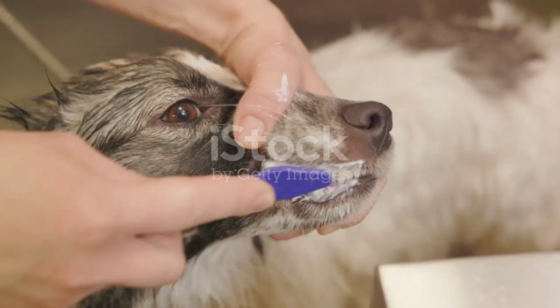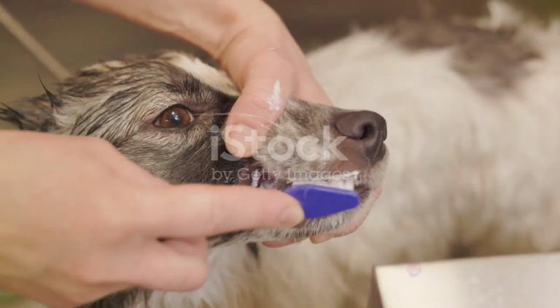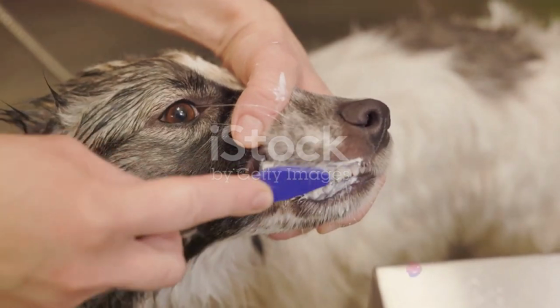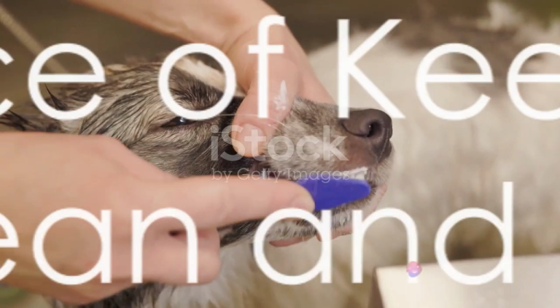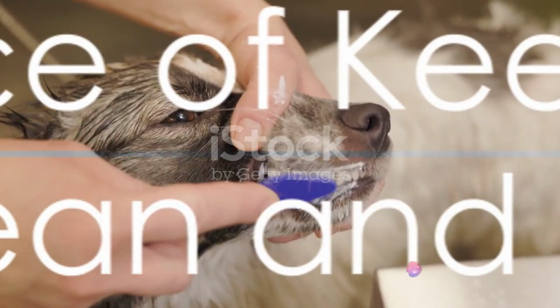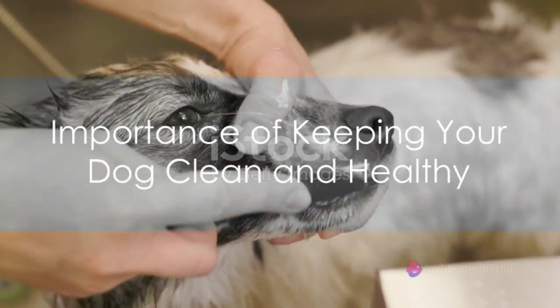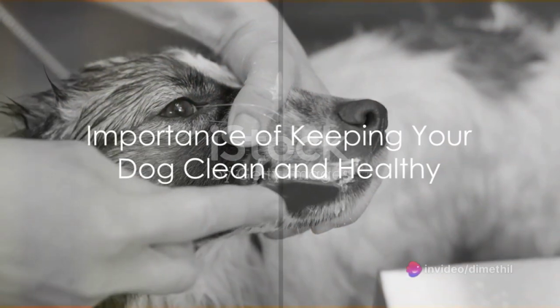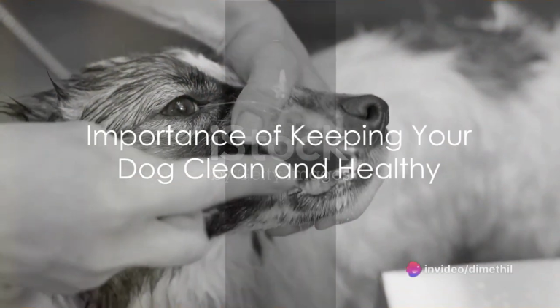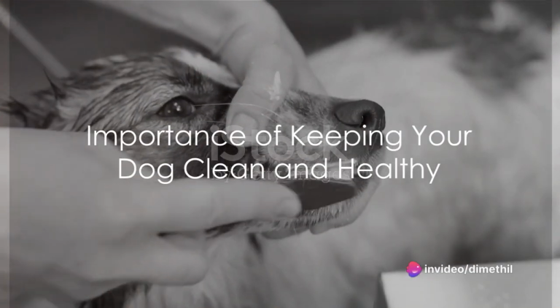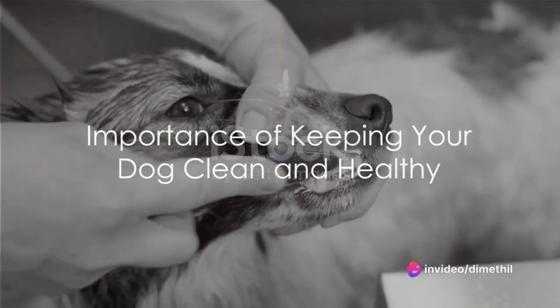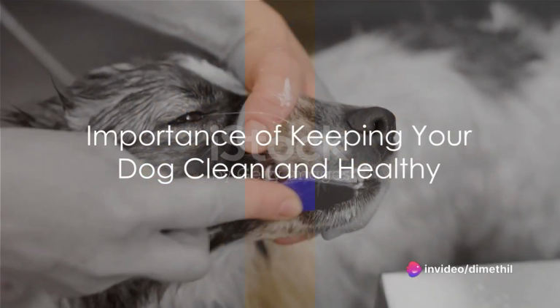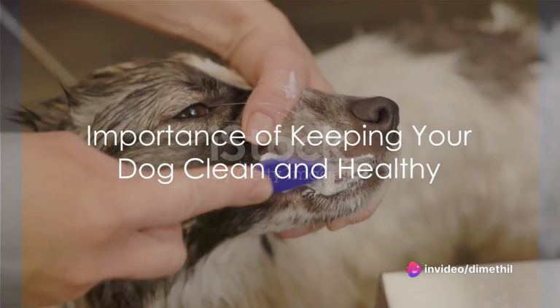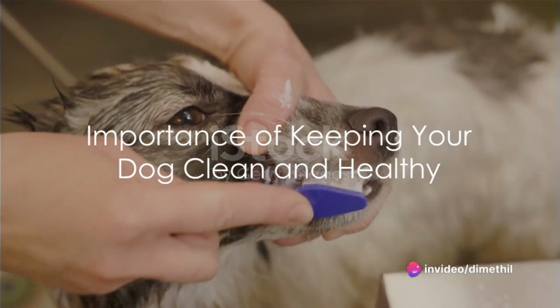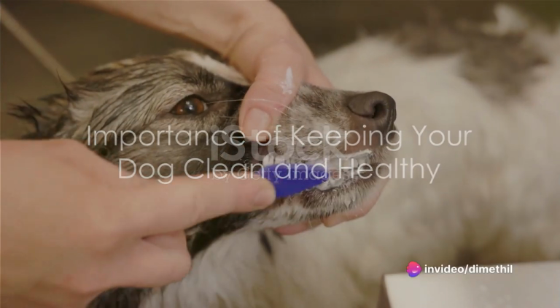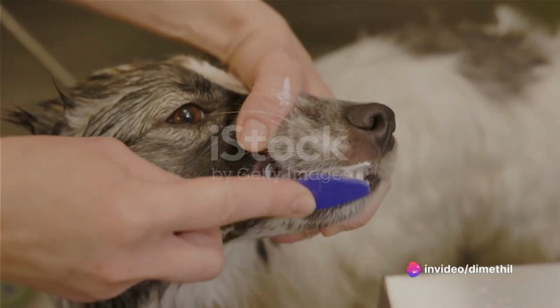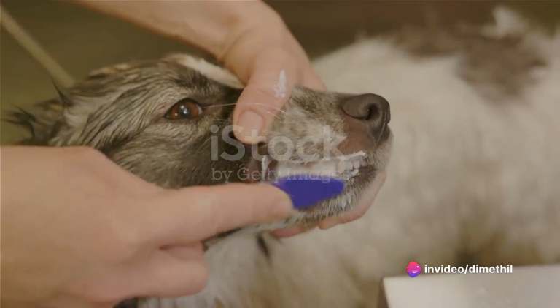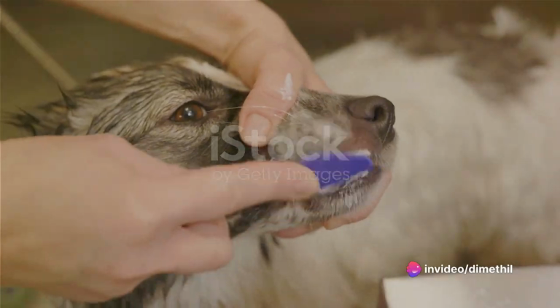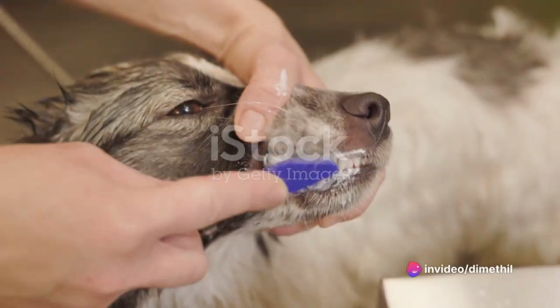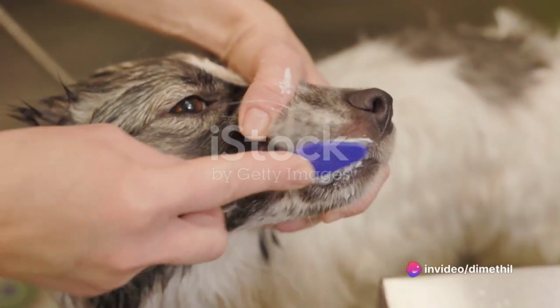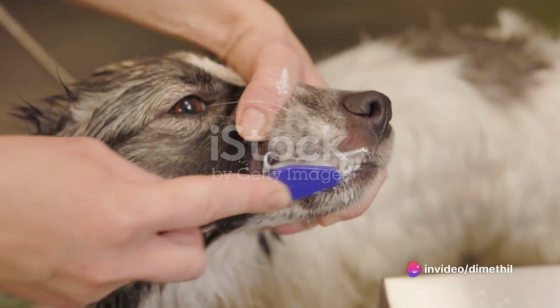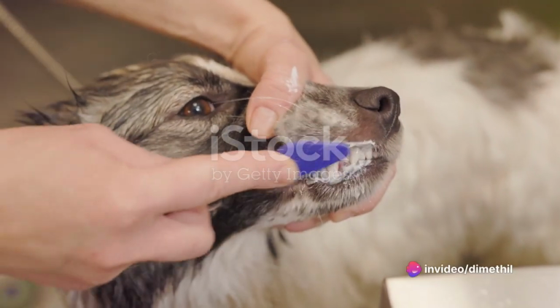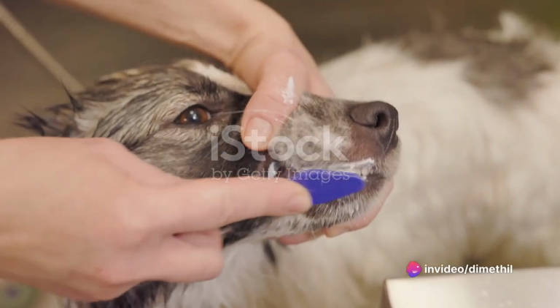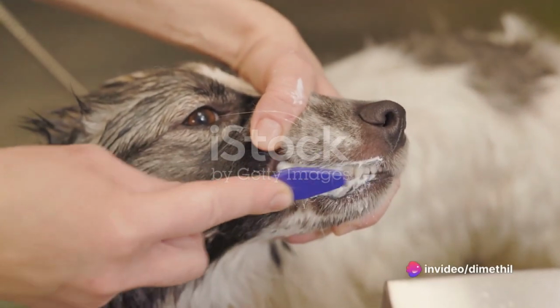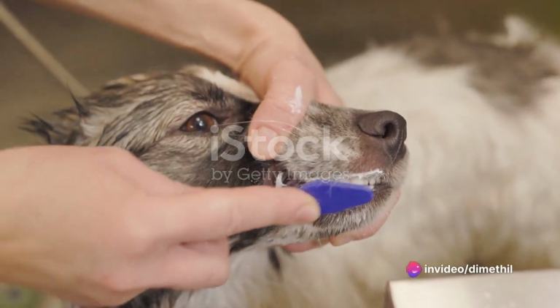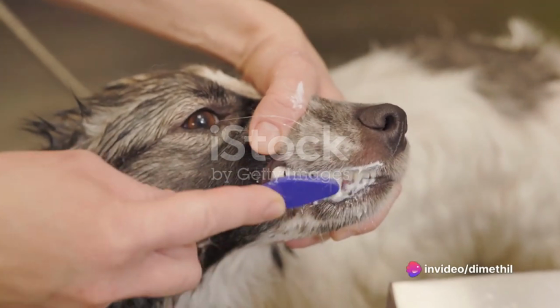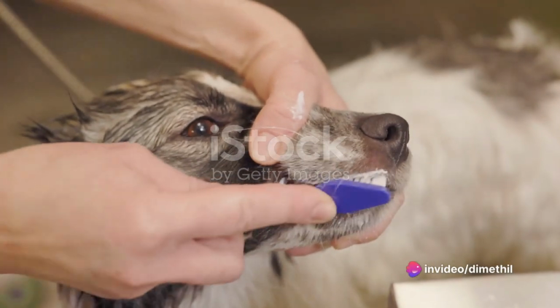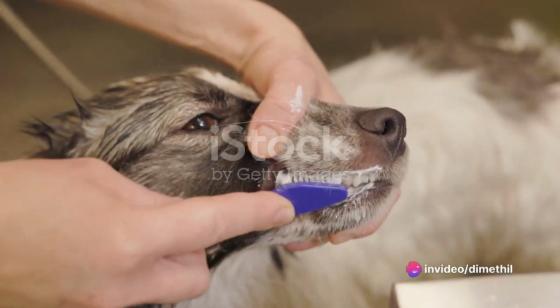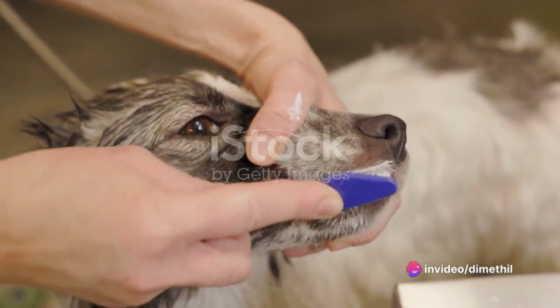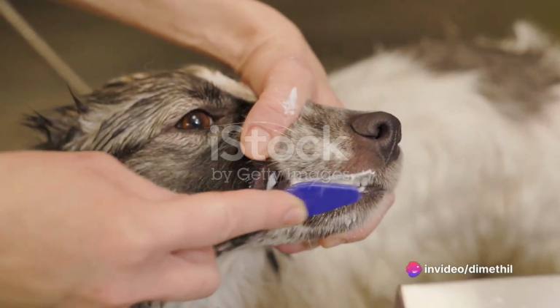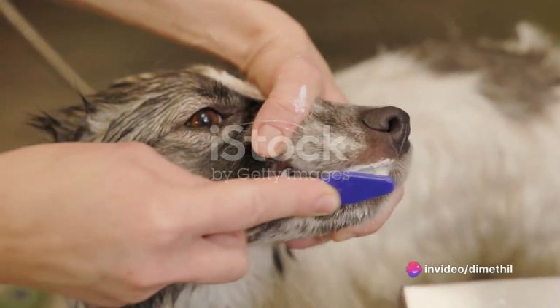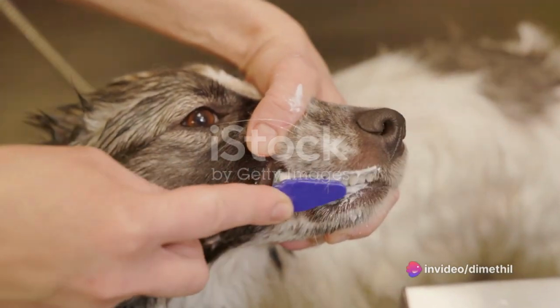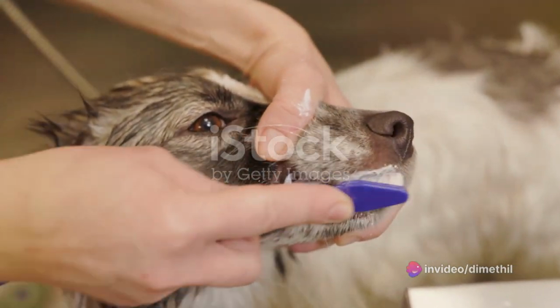How to keep your dog clean and healthy is the most important thing you should know once you have decided to own one. Here are some tips you need to remember.